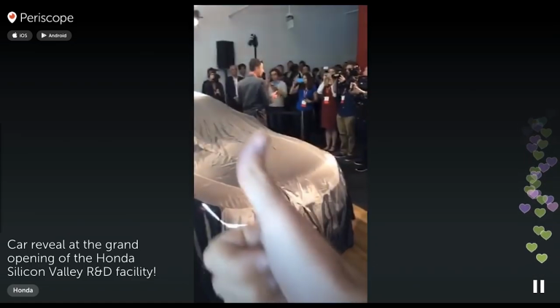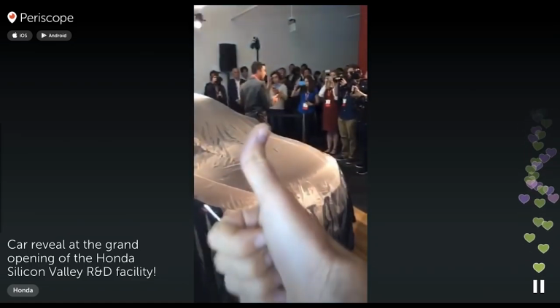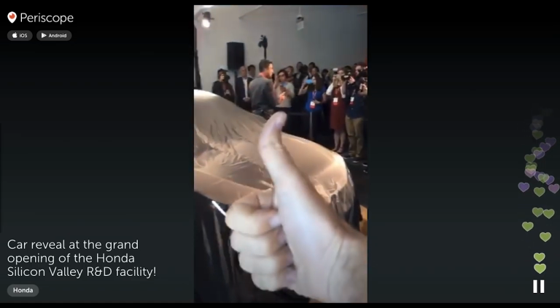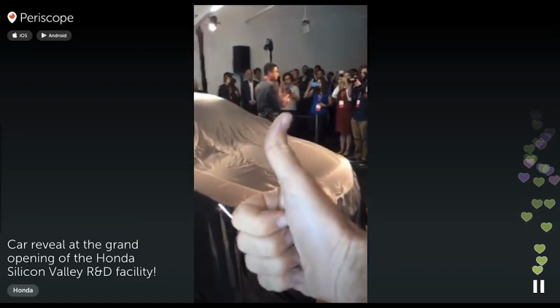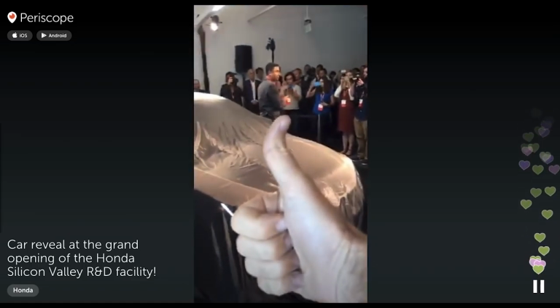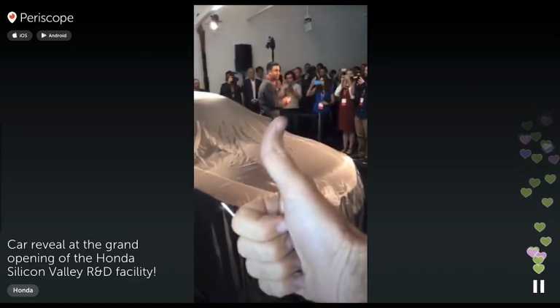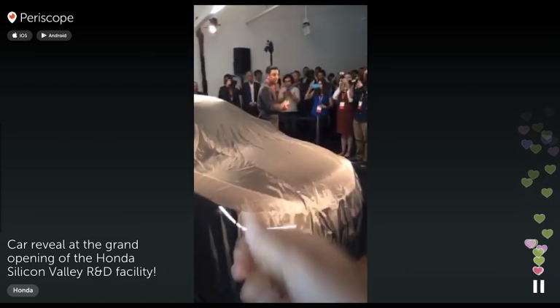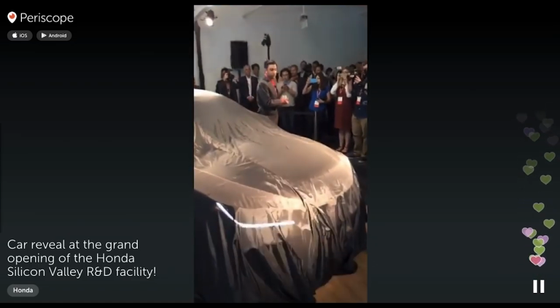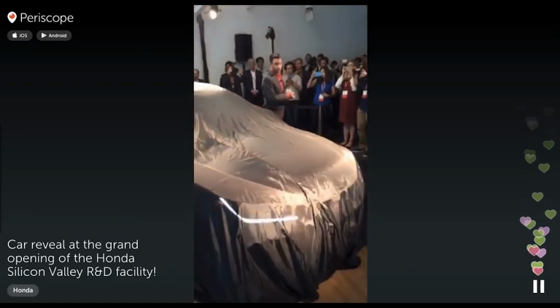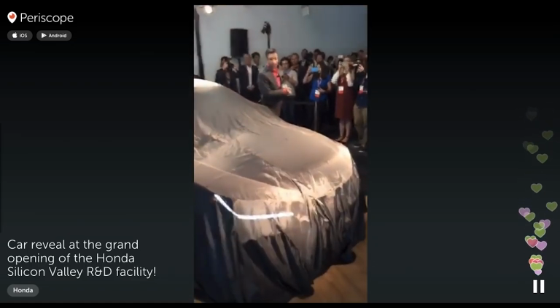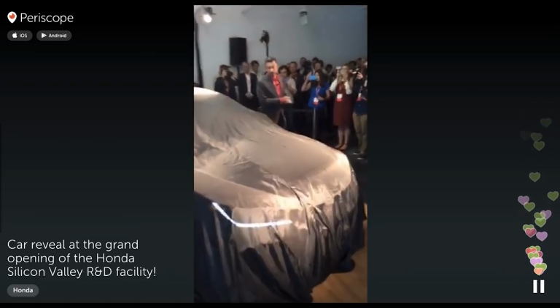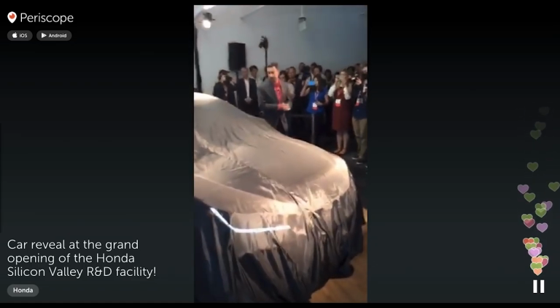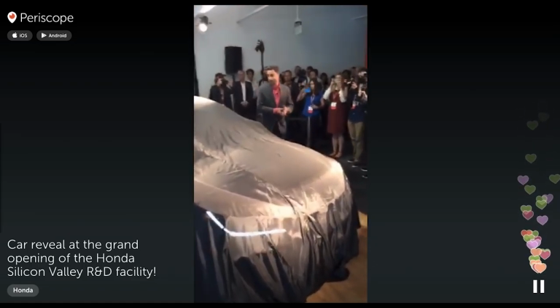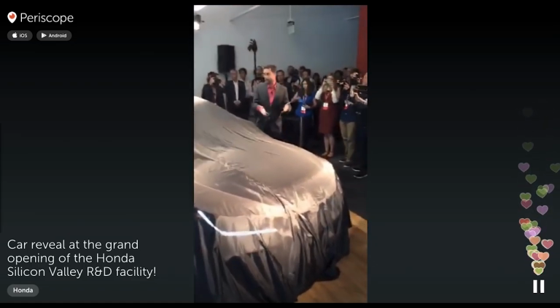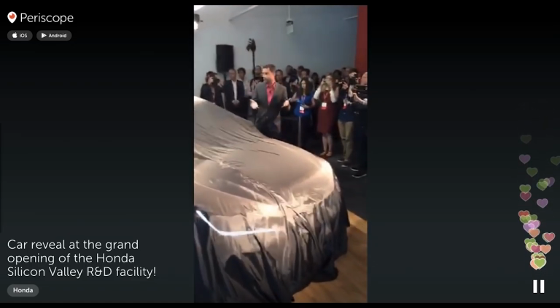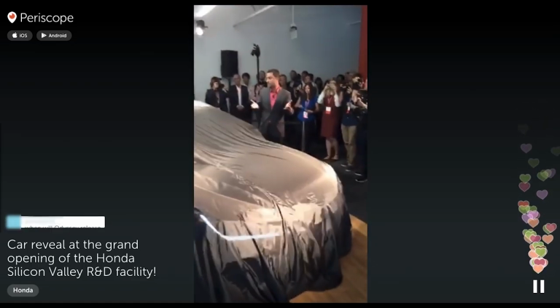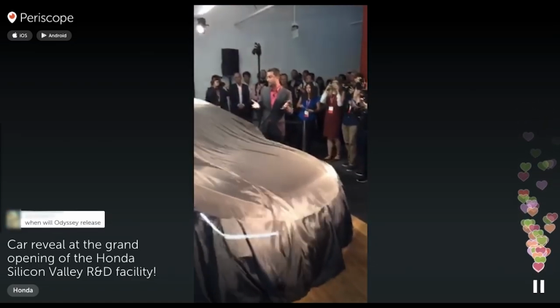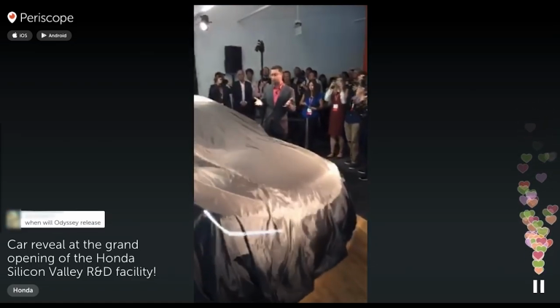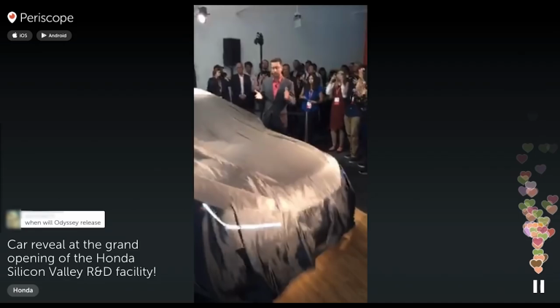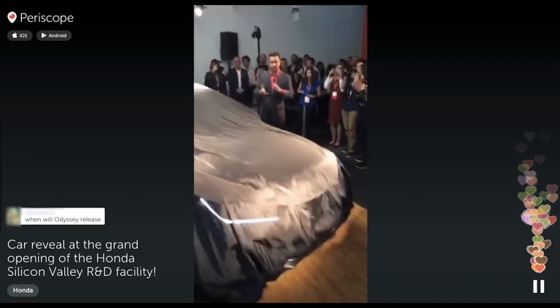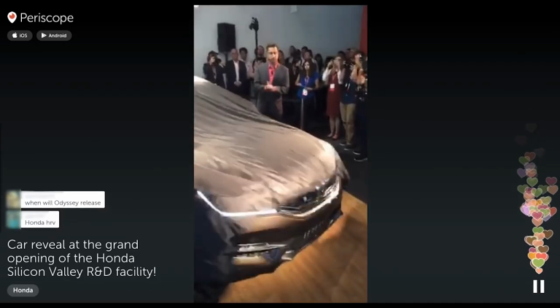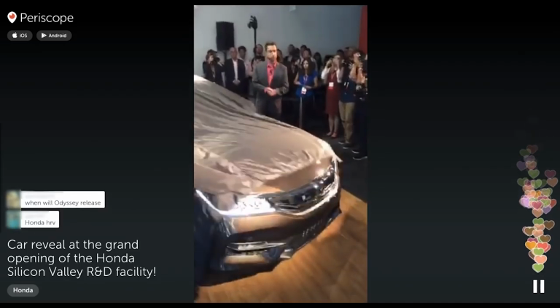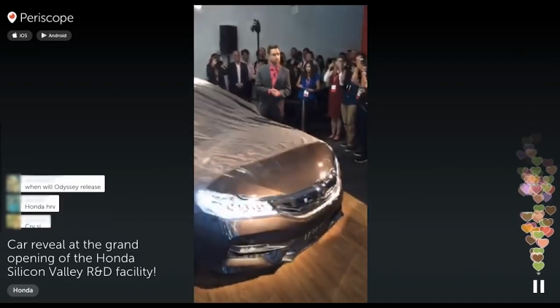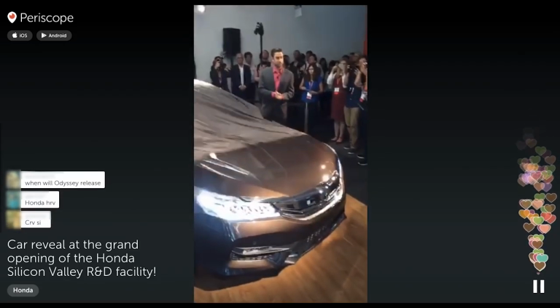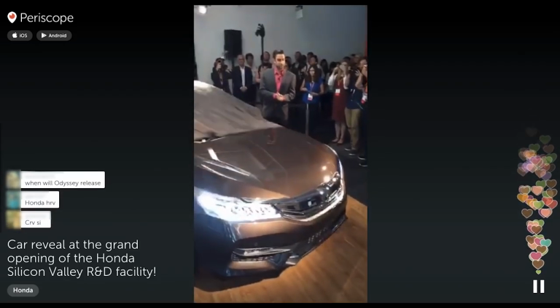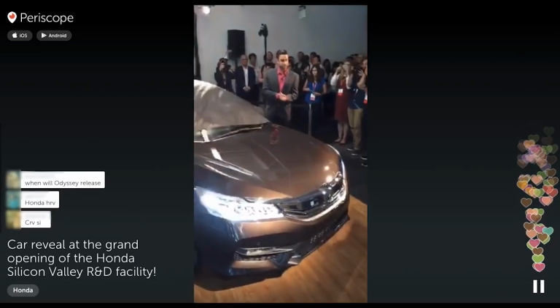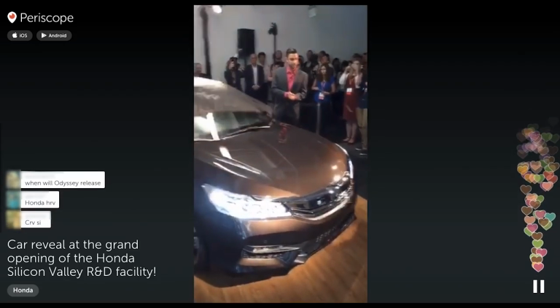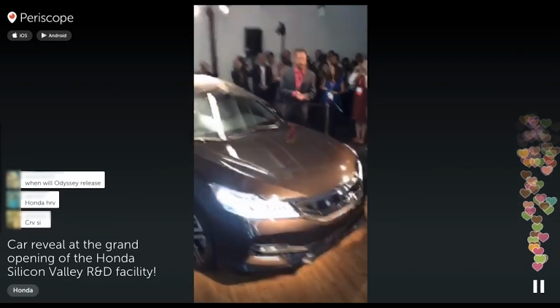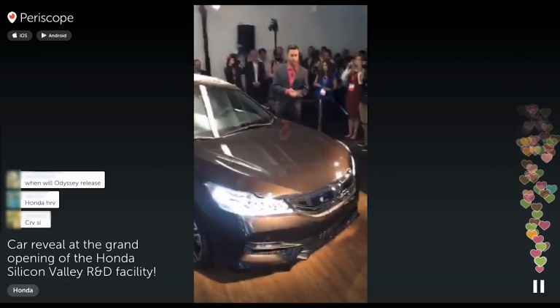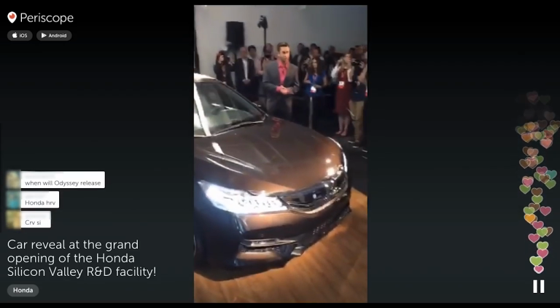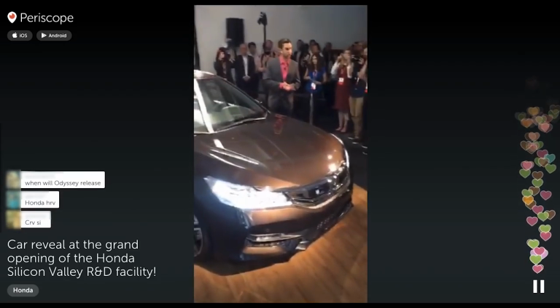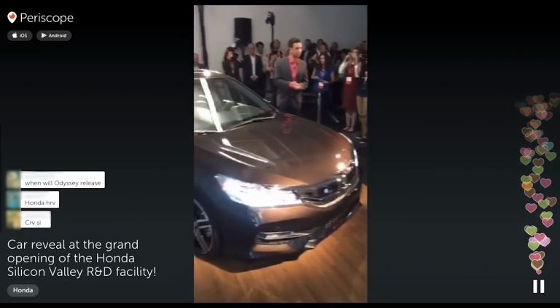Without further ado, I would like to introduce the new 2016 Honda Accord.